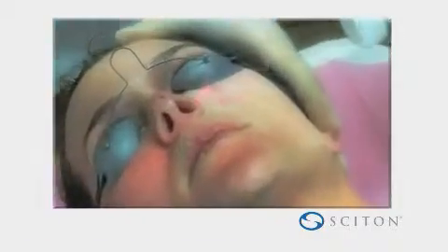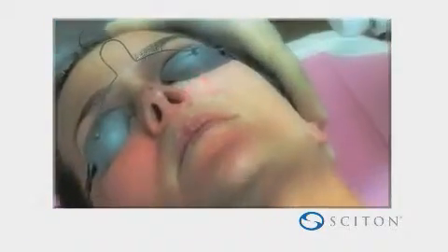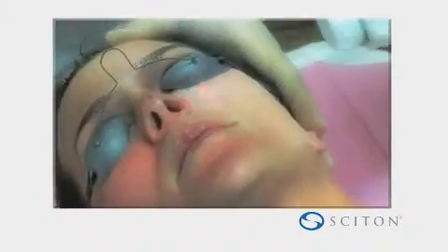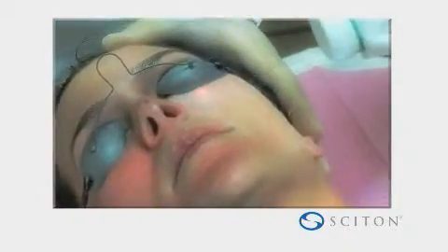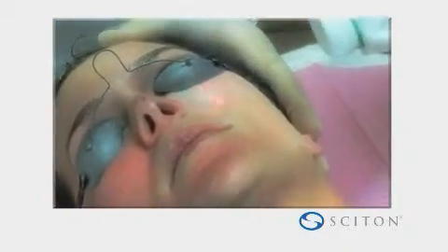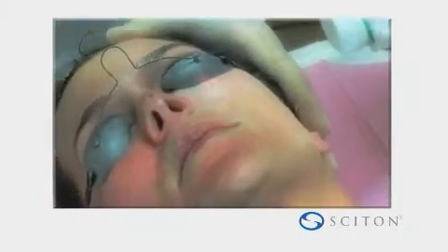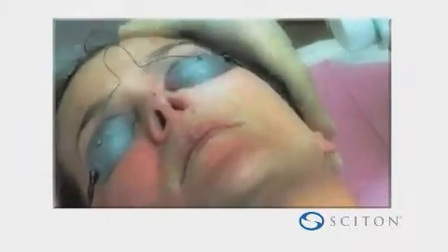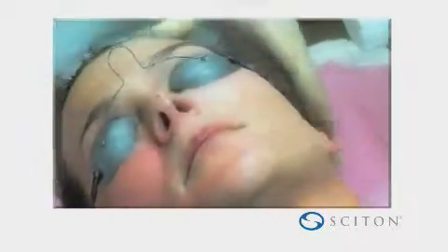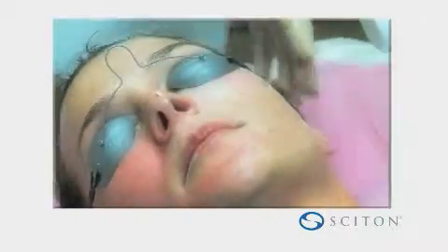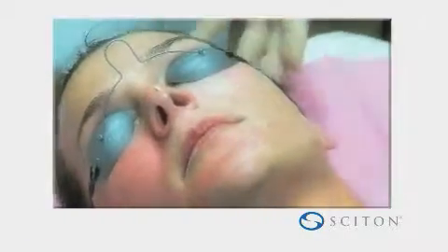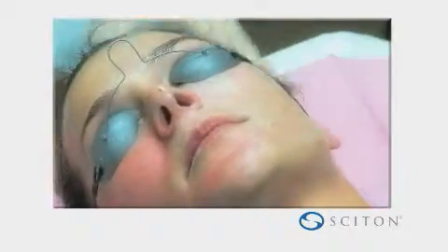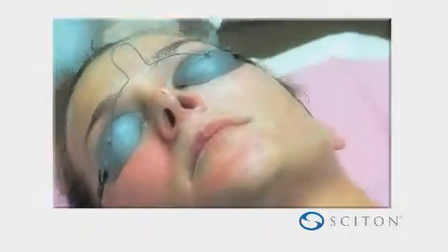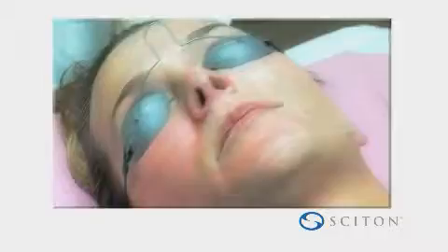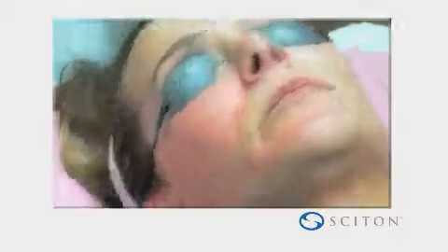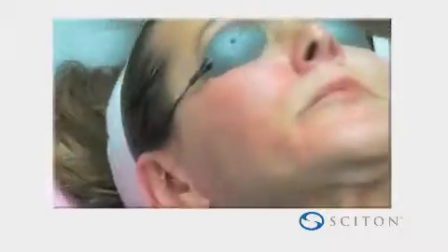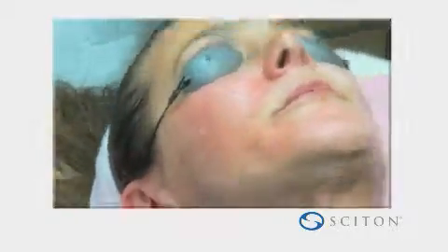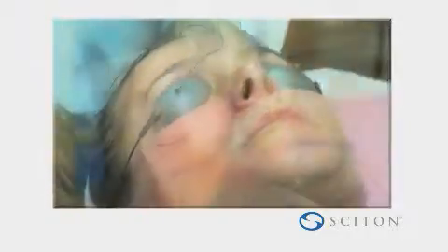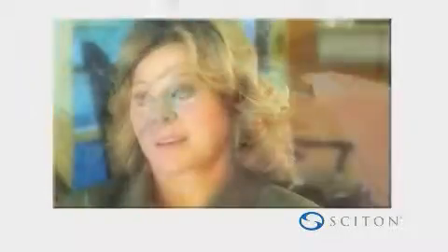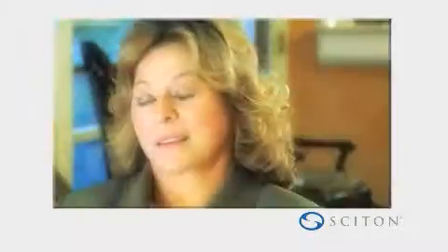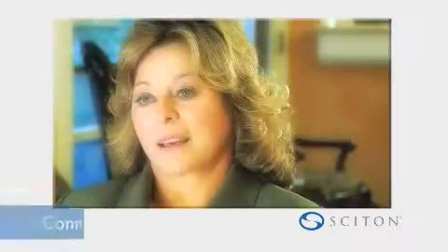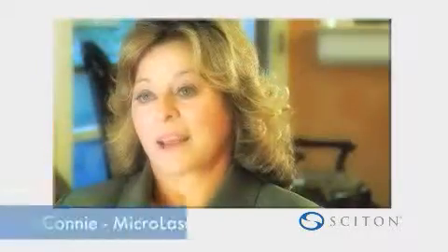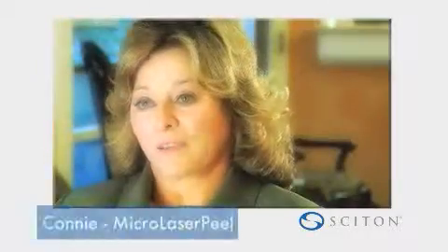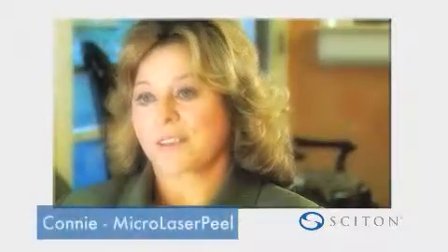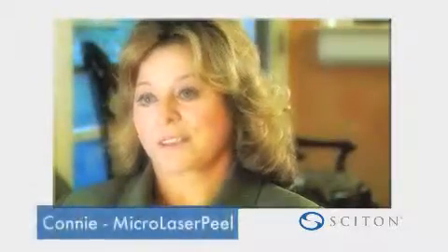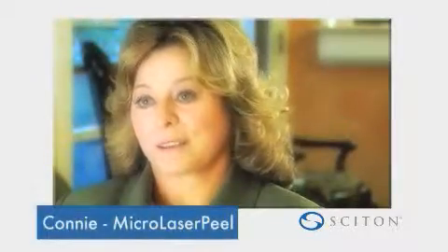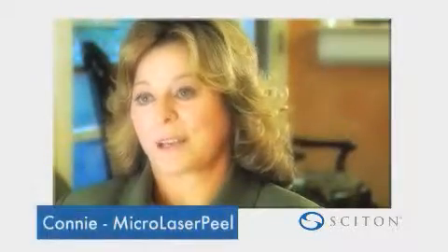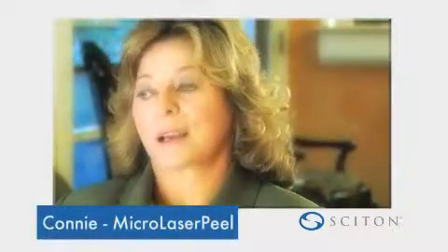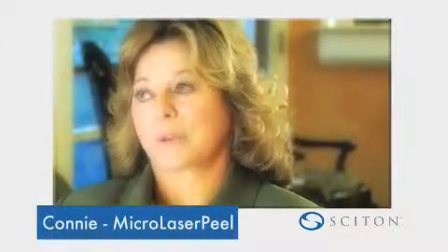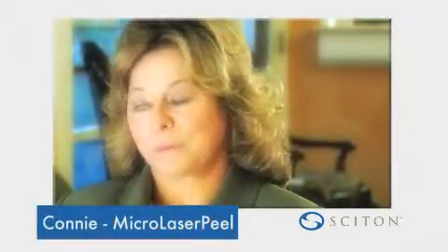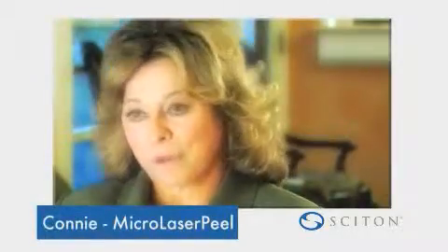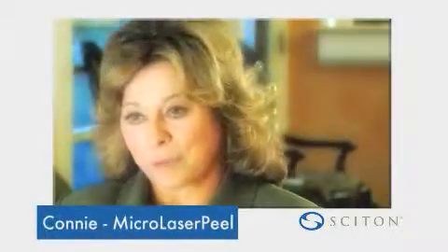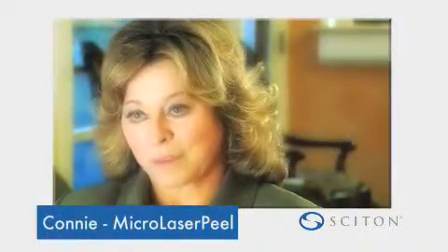Everyone keeps saying, I can't believe you're 58 years old — I get that every single day. I can't believe you're a grandmother.